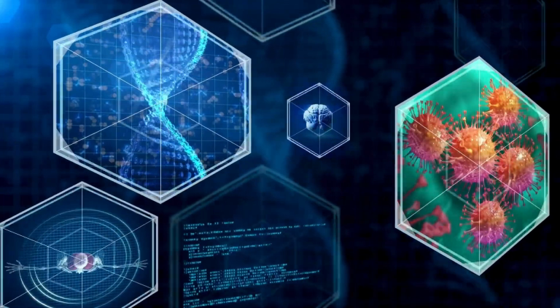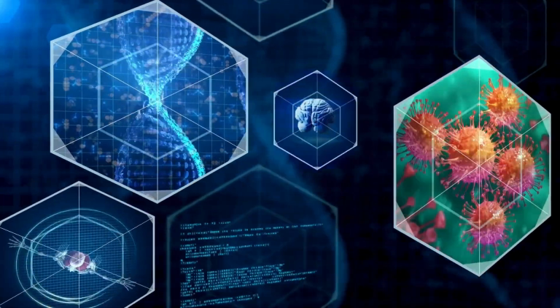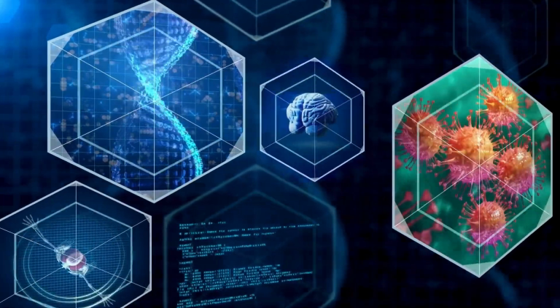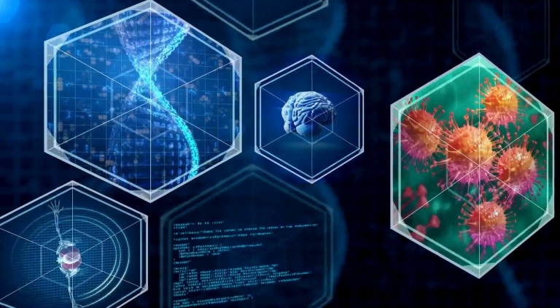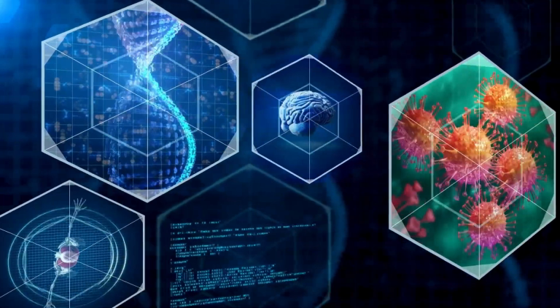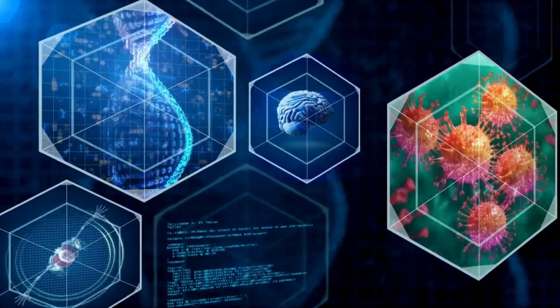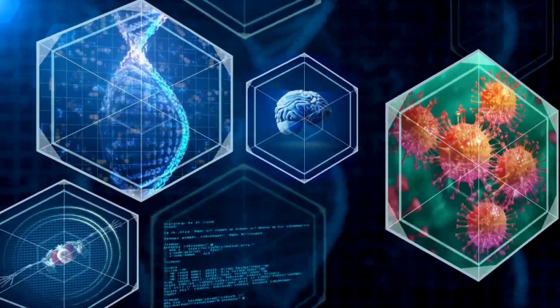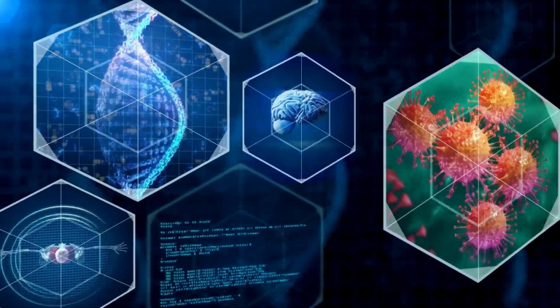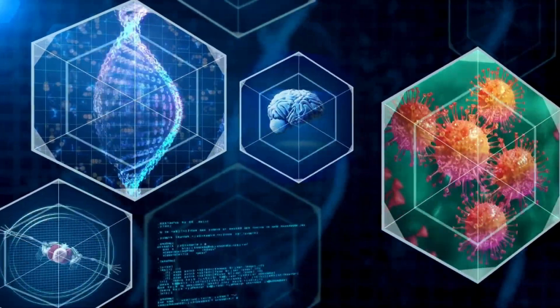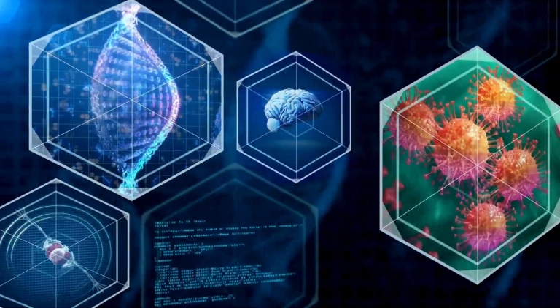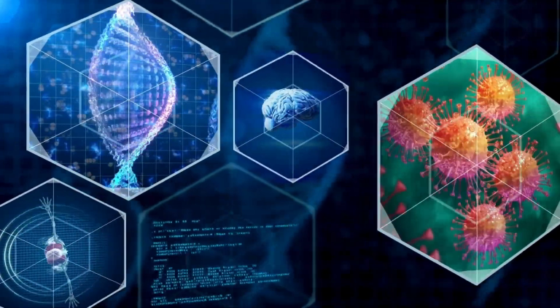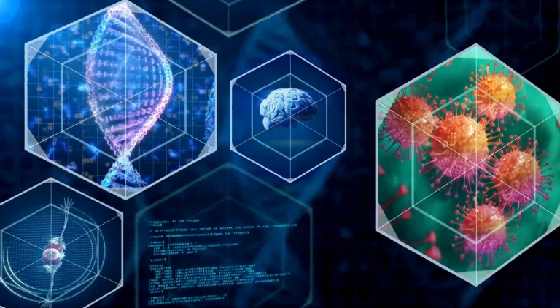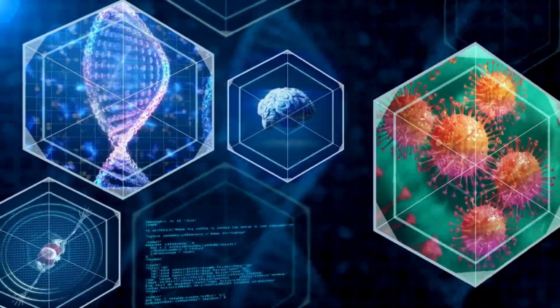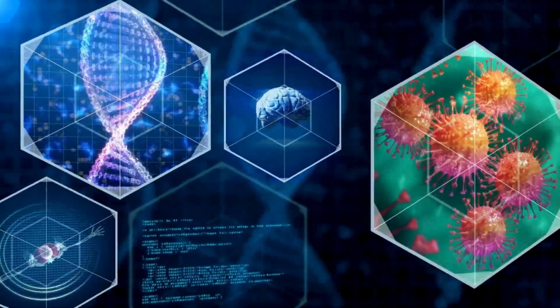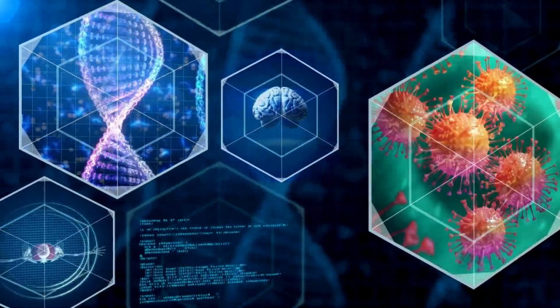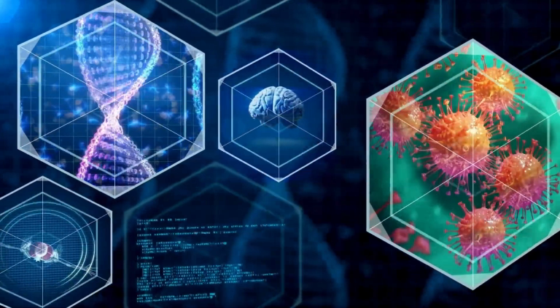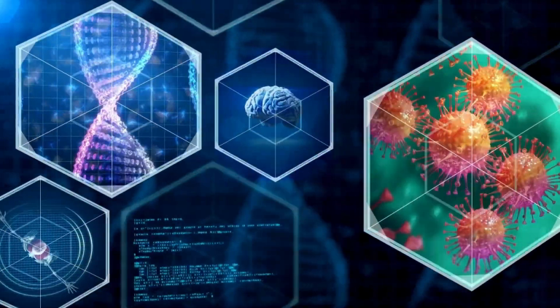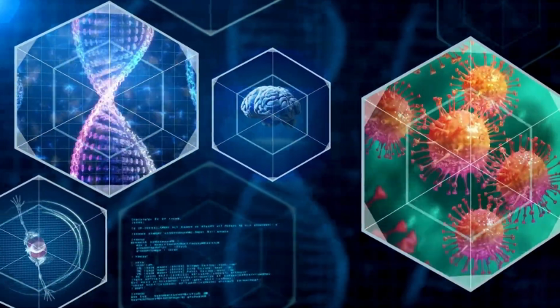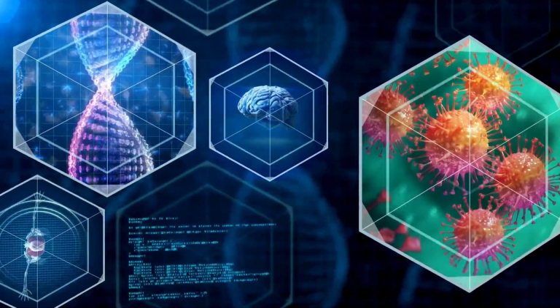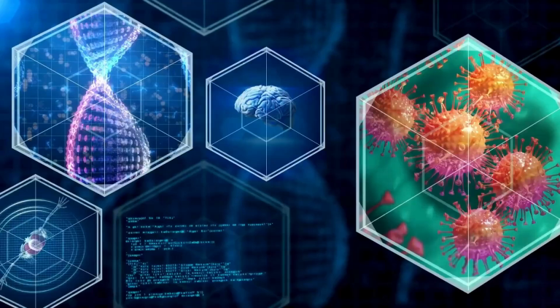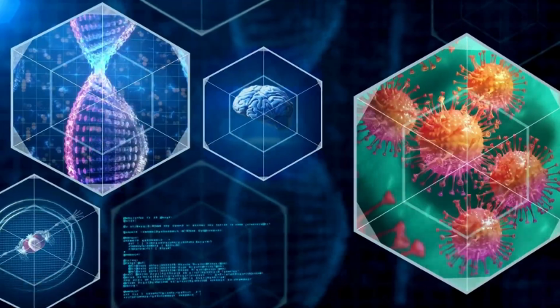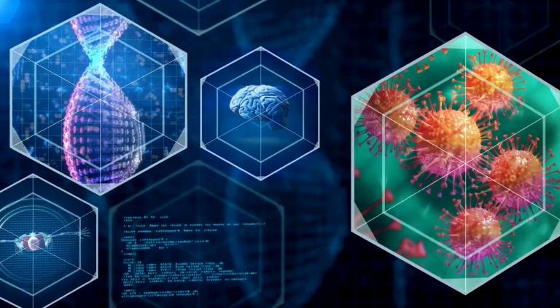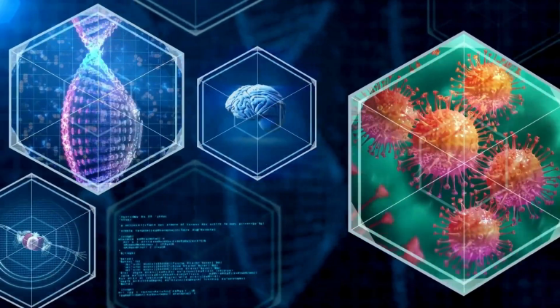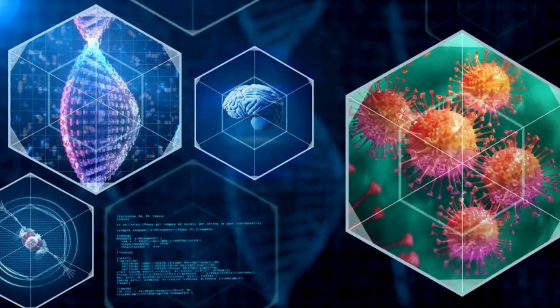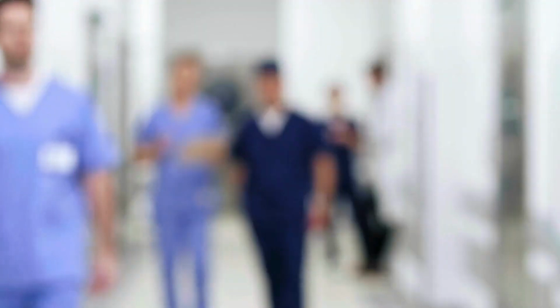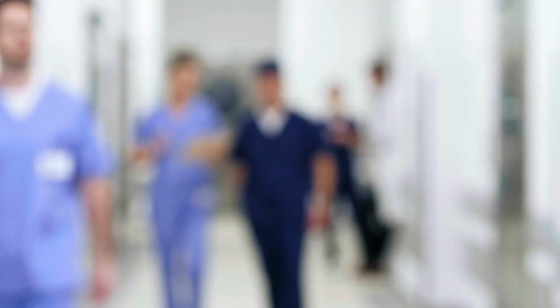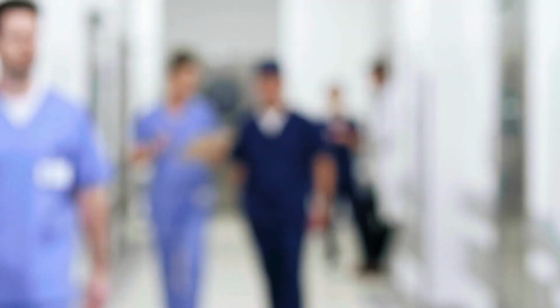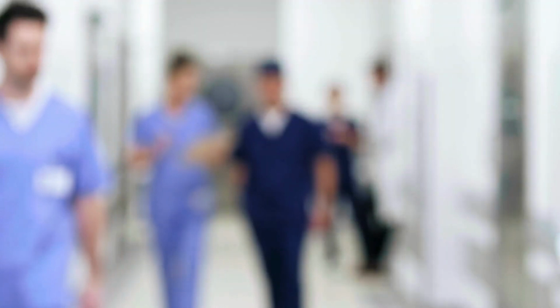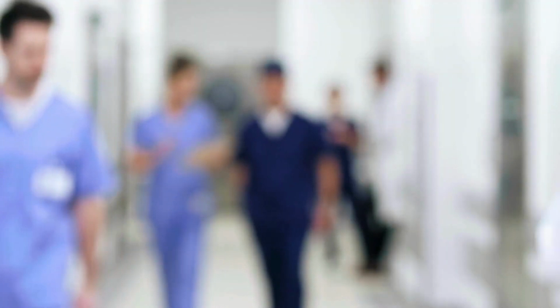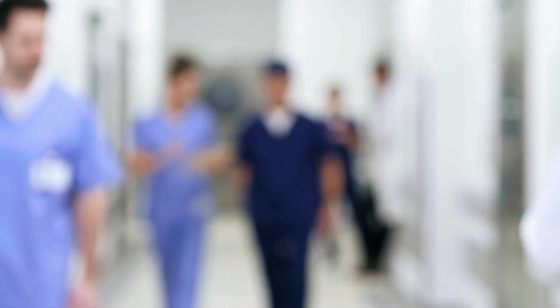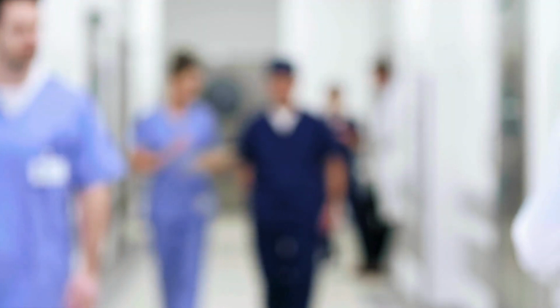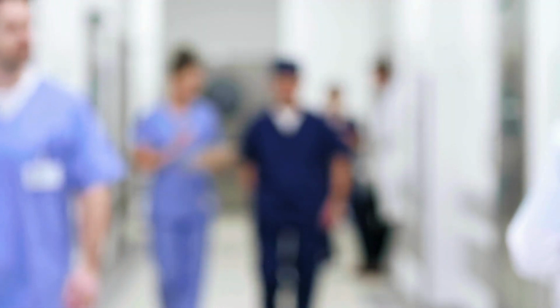Retinal detachment can occur due to aging, injury, or other eye conditions such as severe nearsightedness or previous eye surgery.